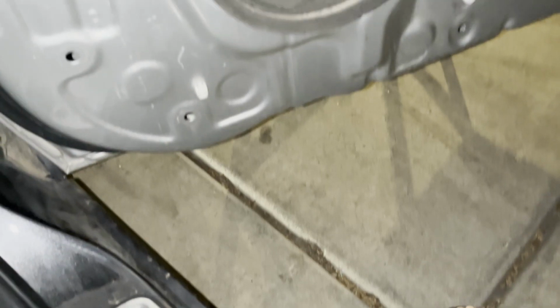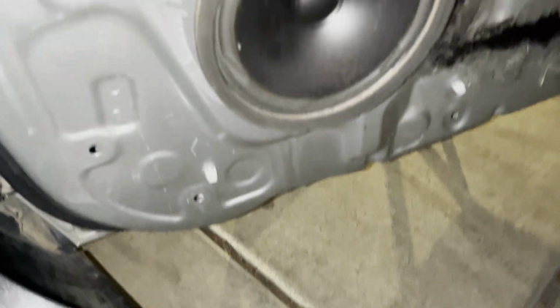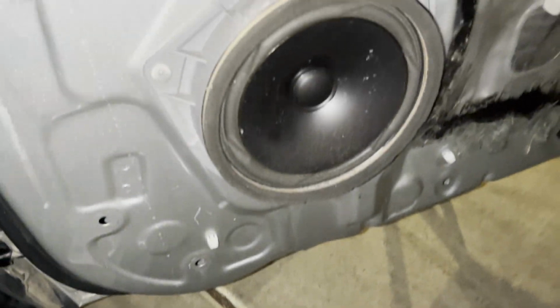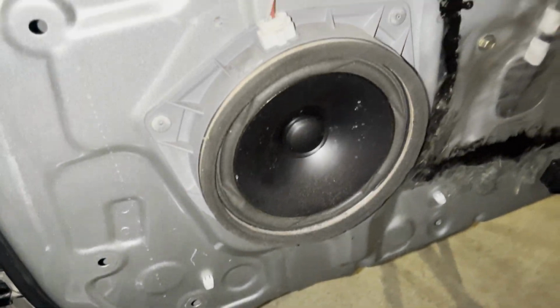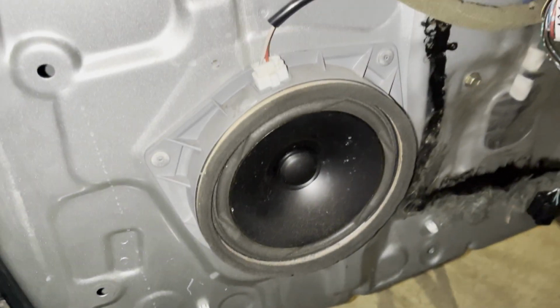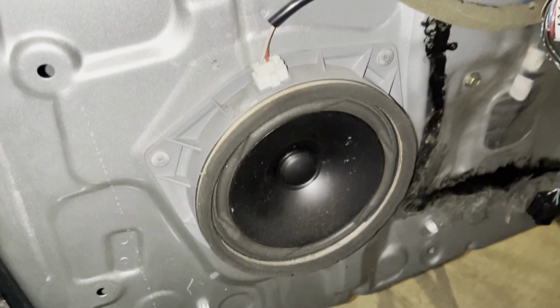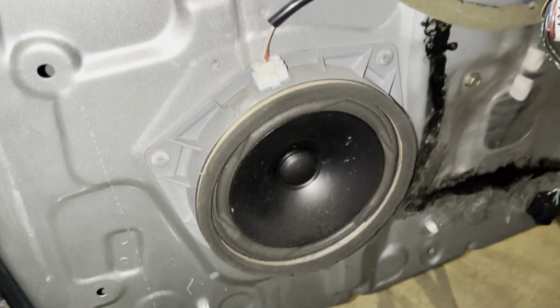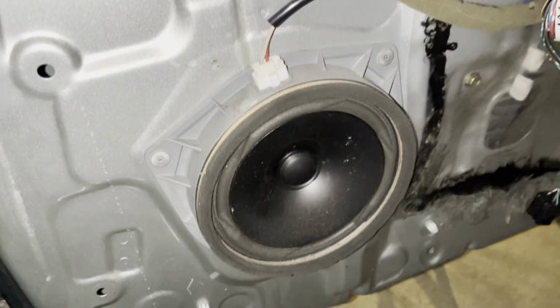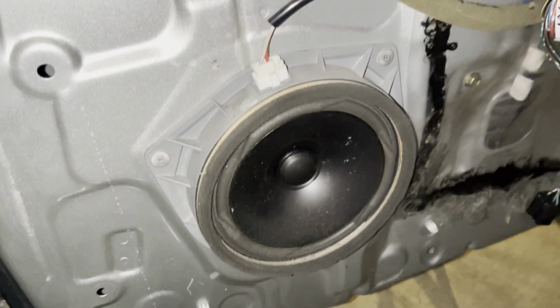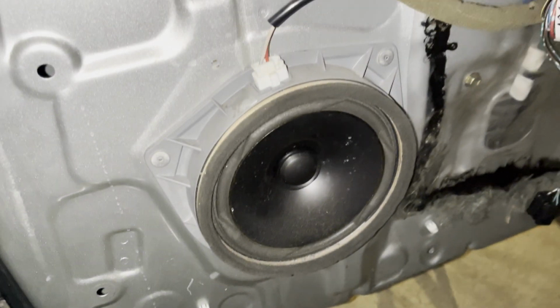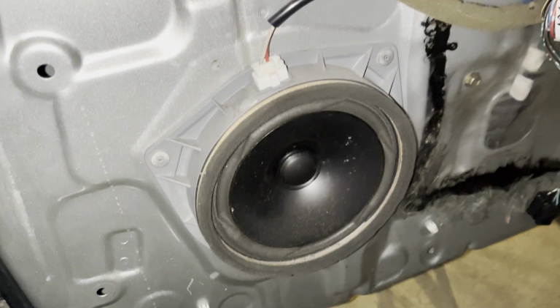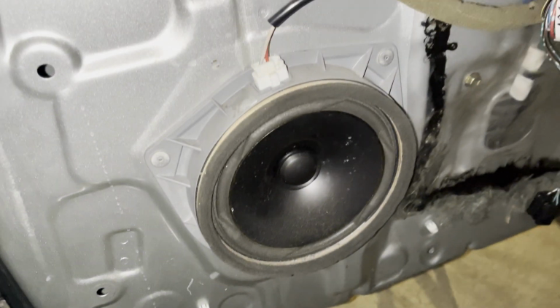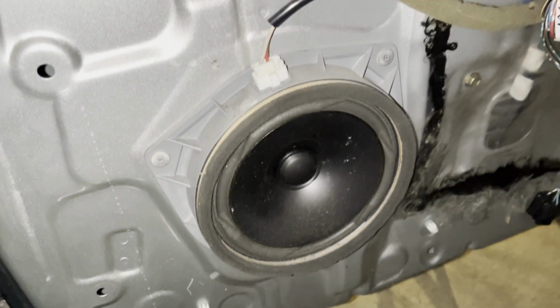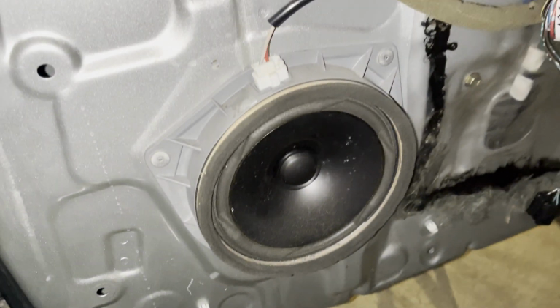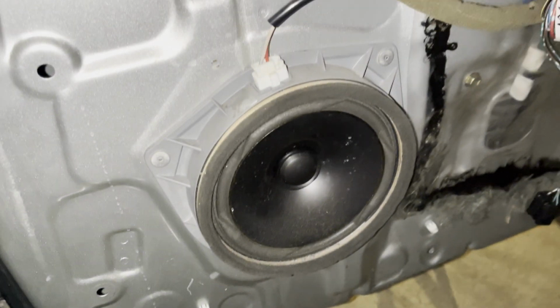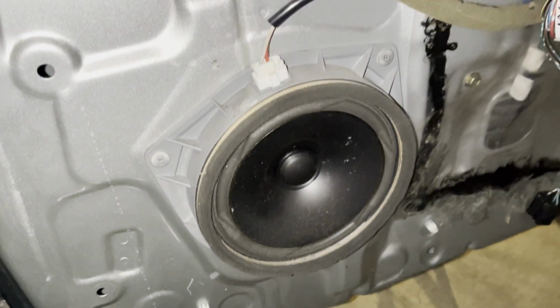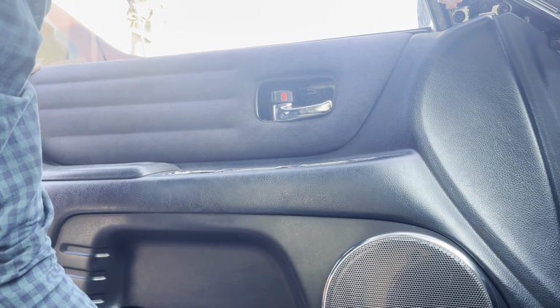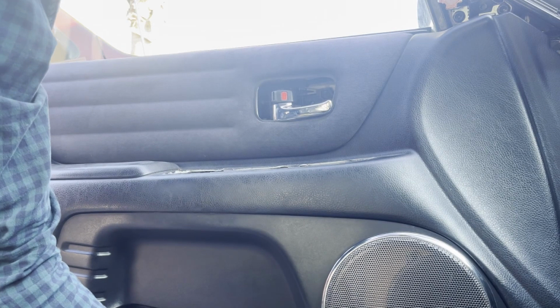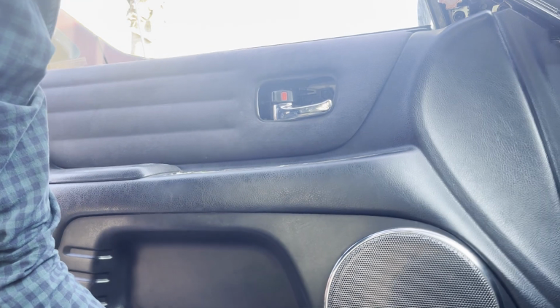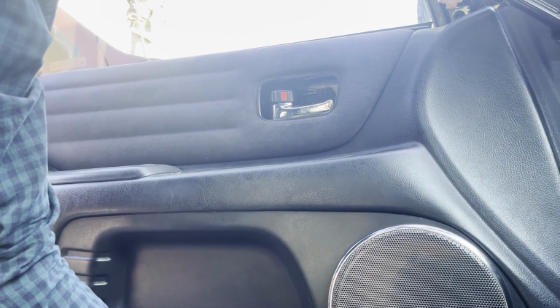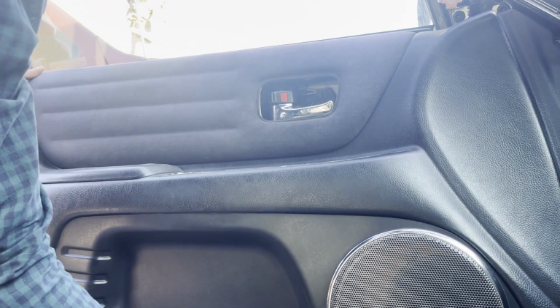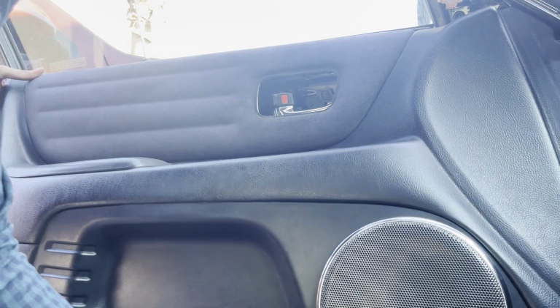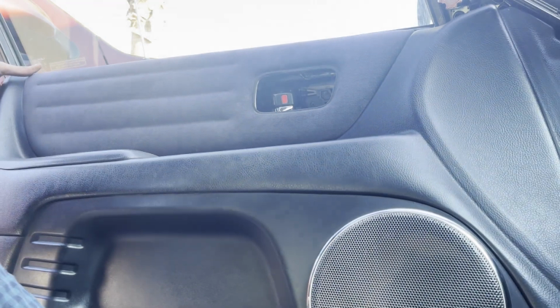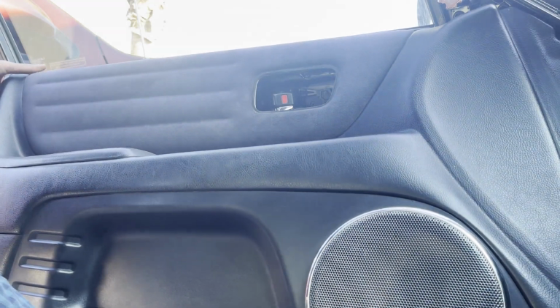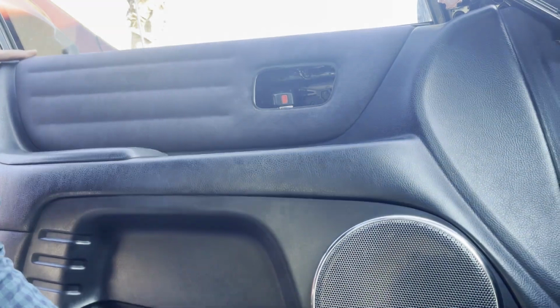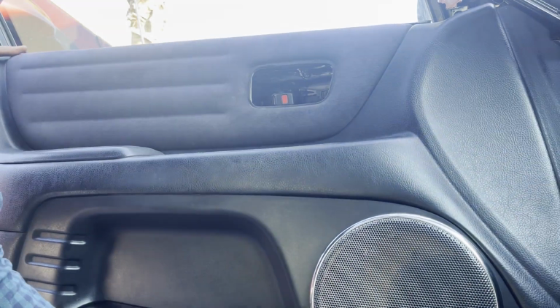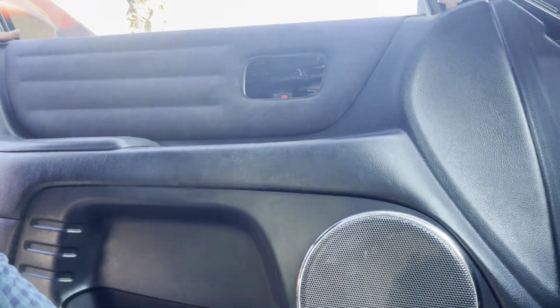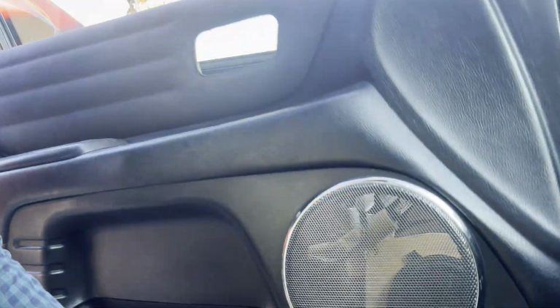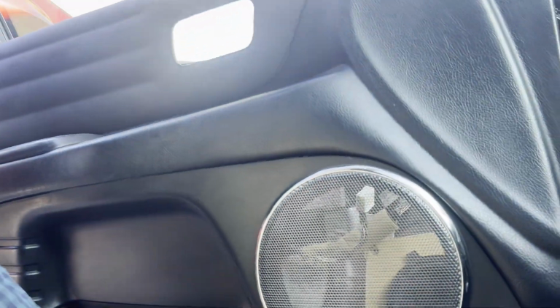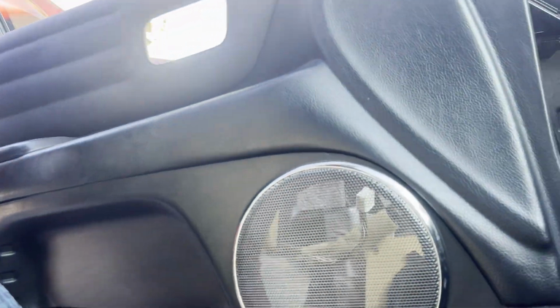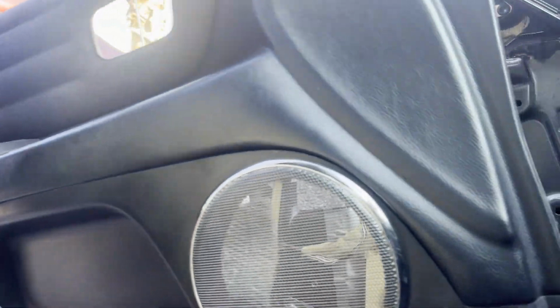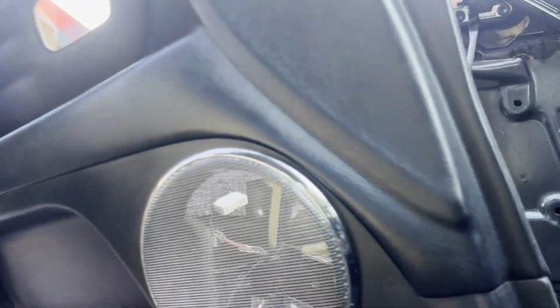But before that, we'll have to remove the old factory speaker on the door. To access the speaker, we first have to remove the door panel.